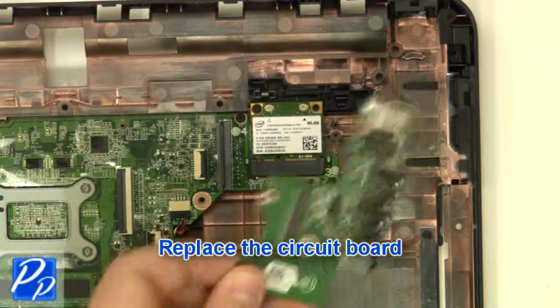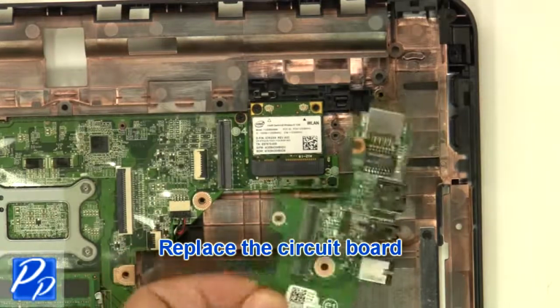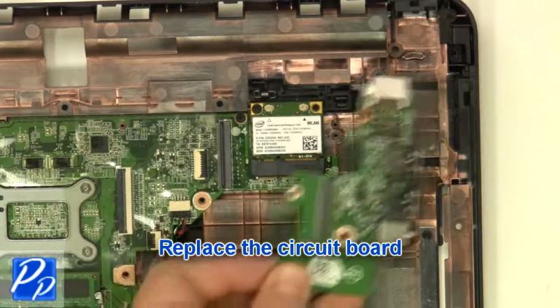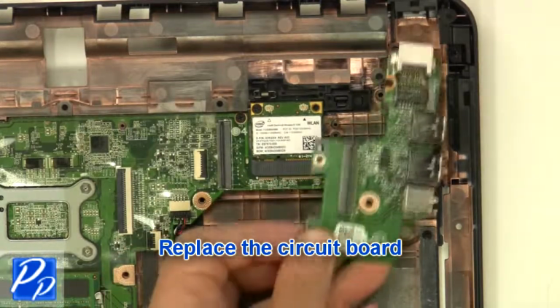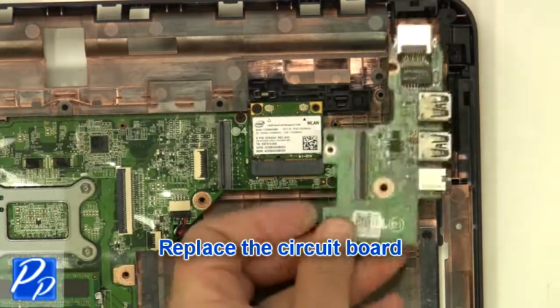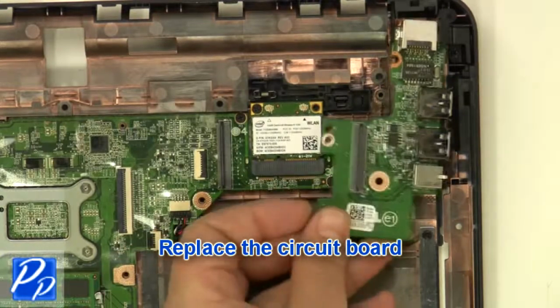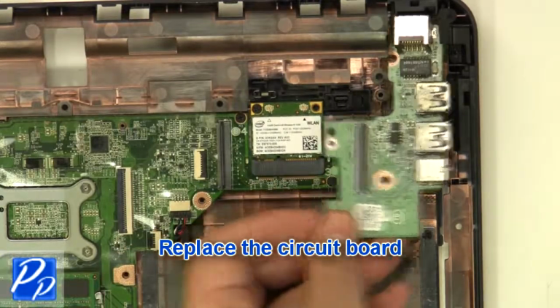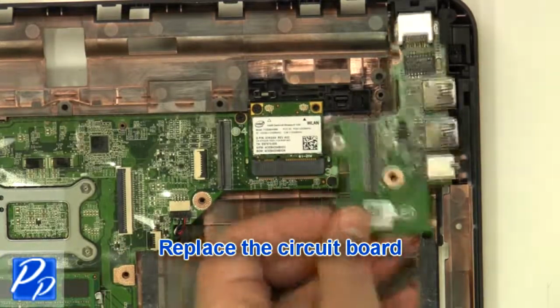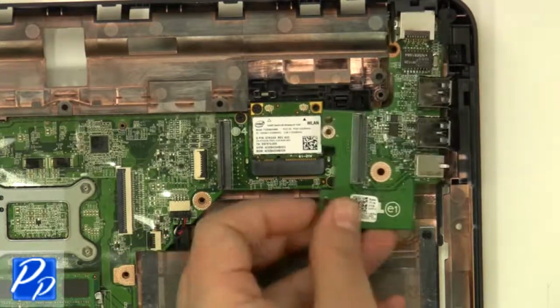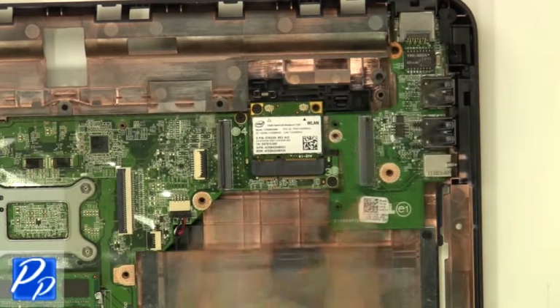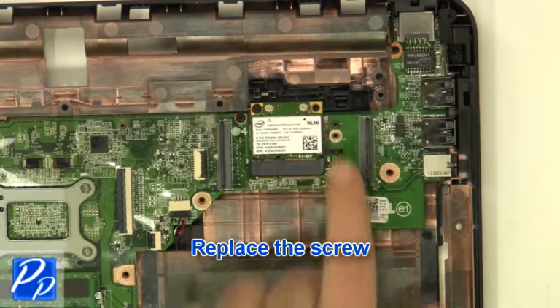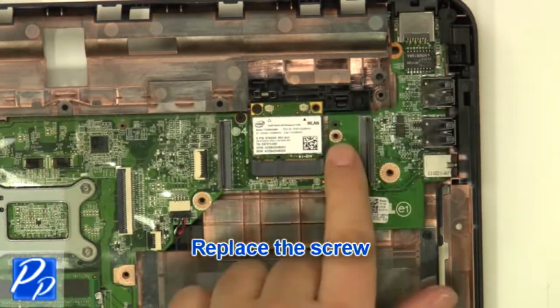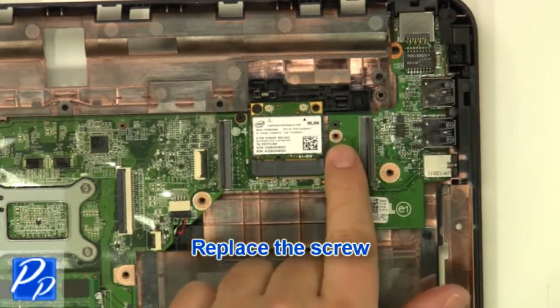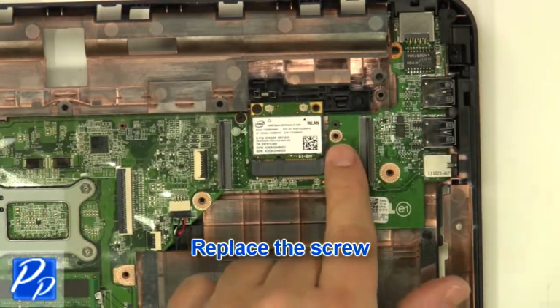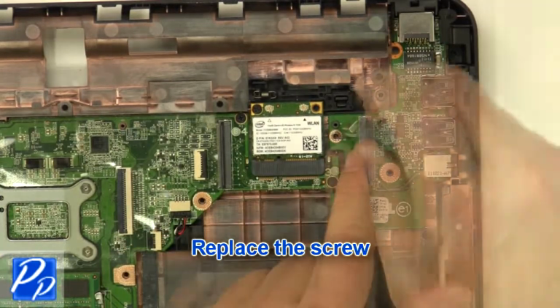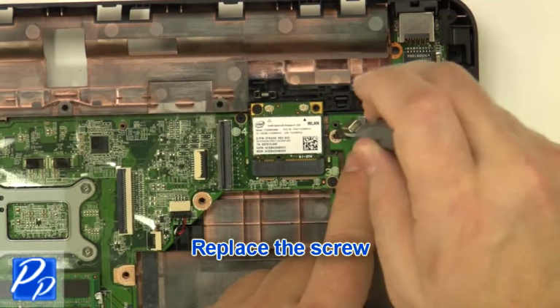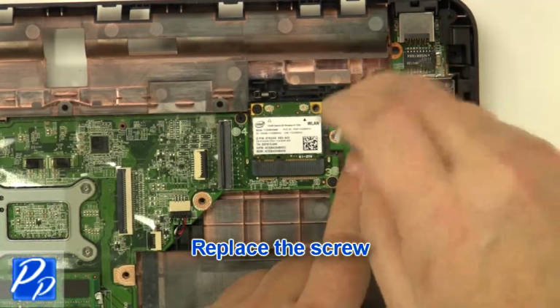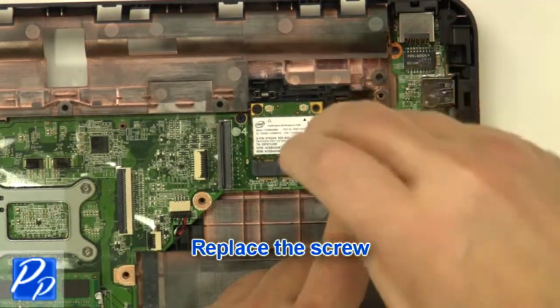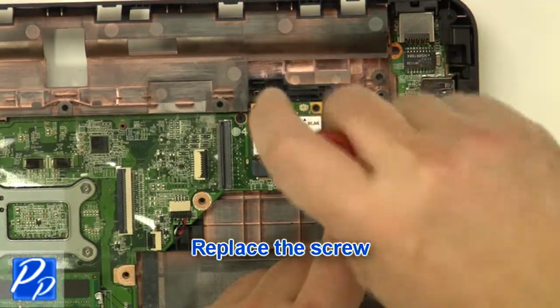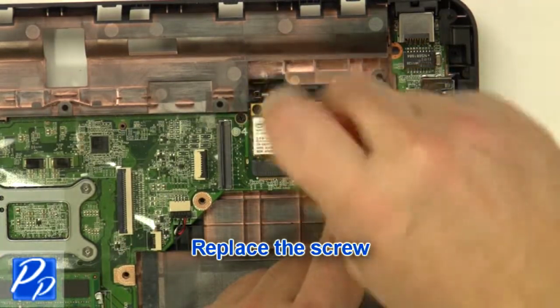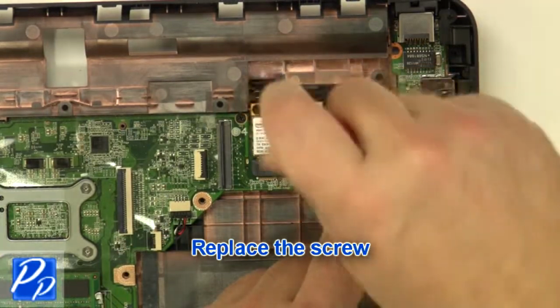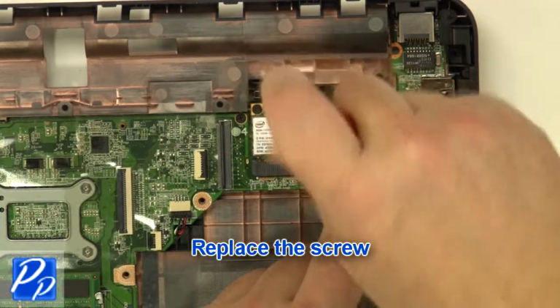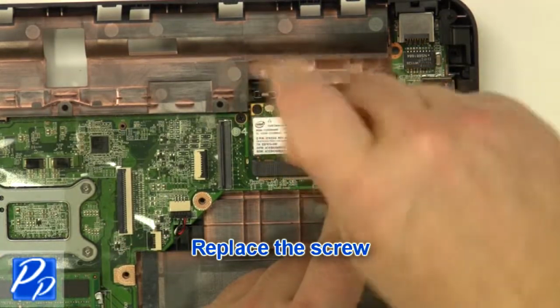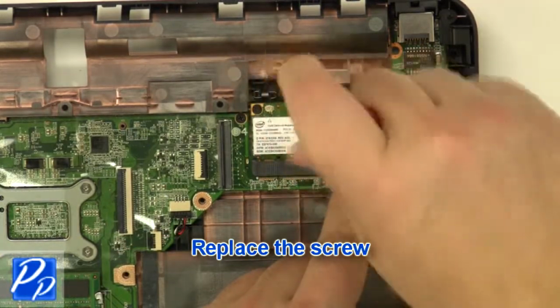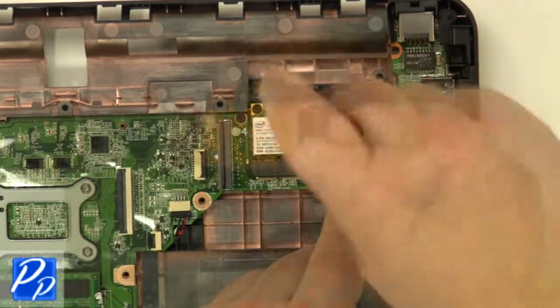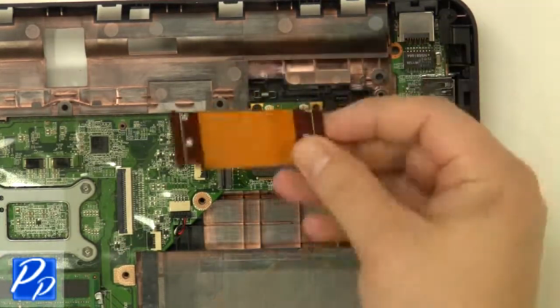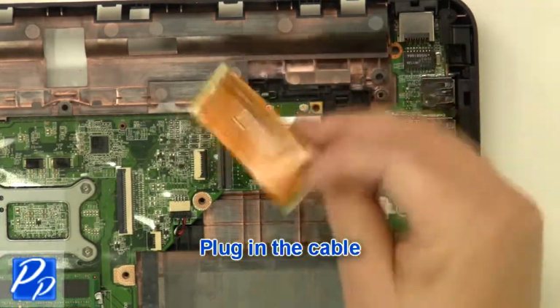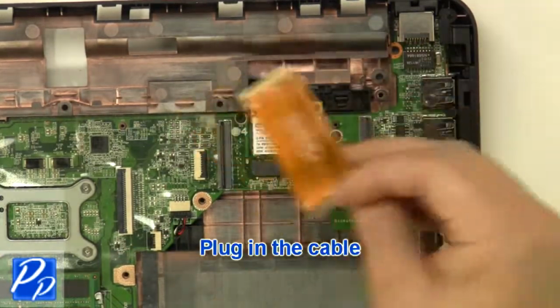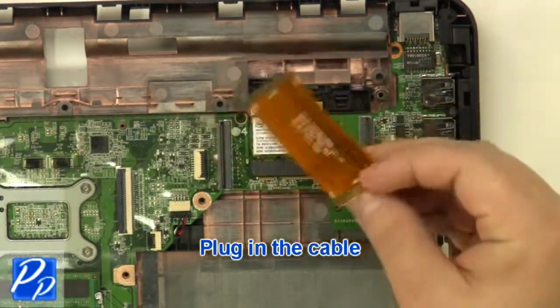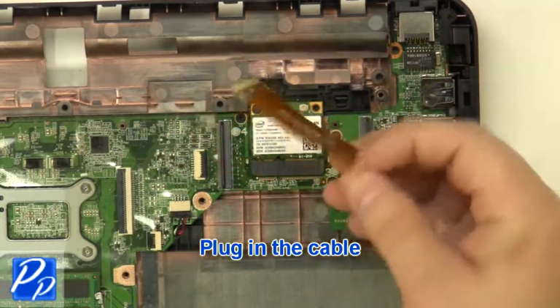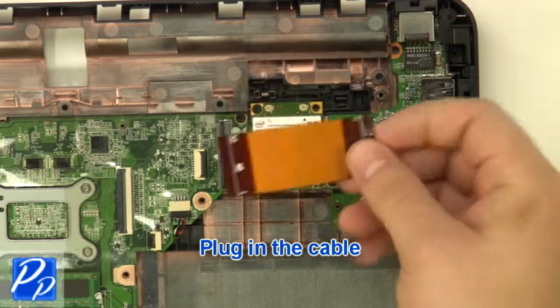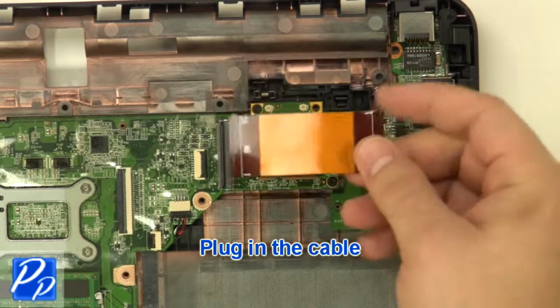Replace the circuit board. Replace the screw. Plug in the cable.